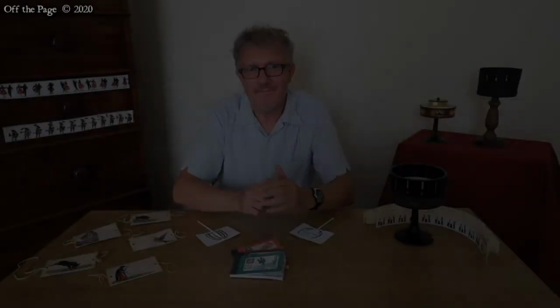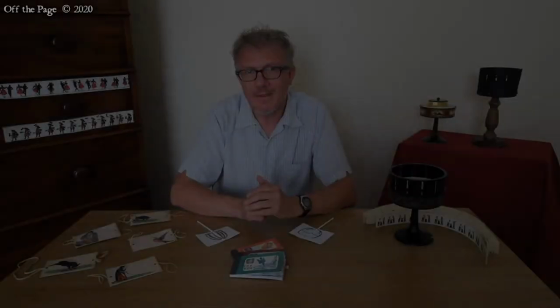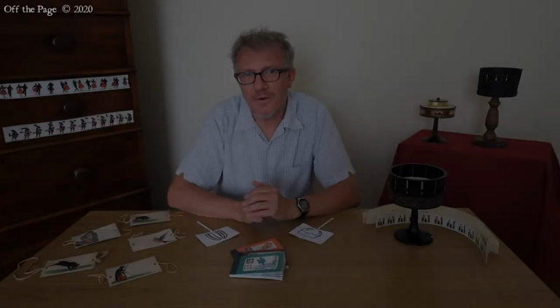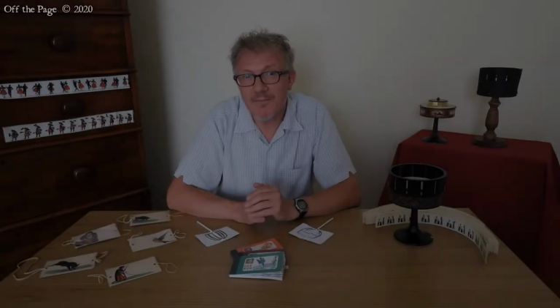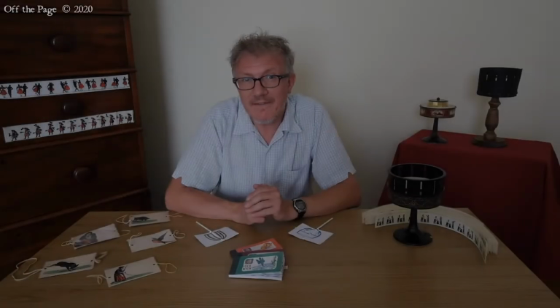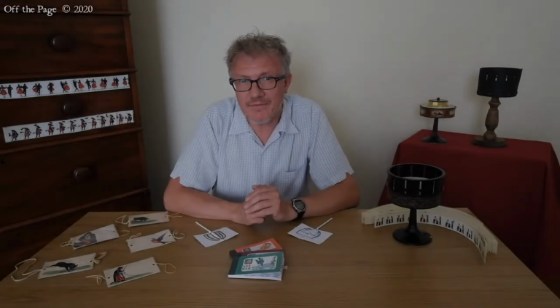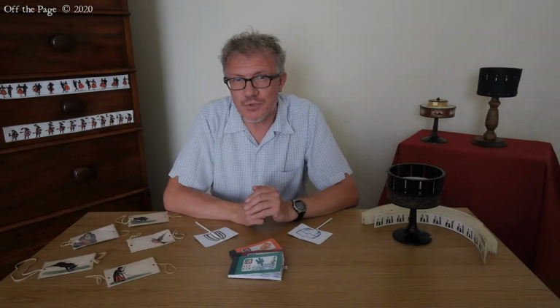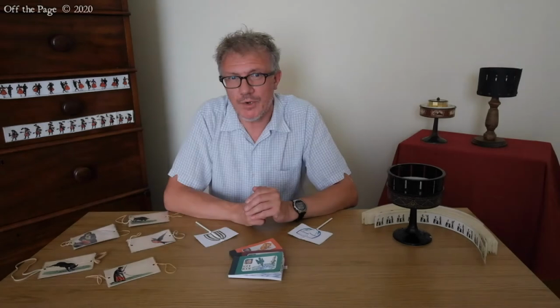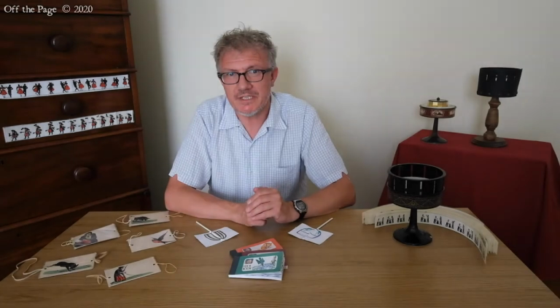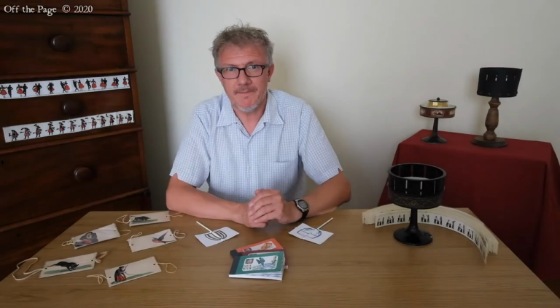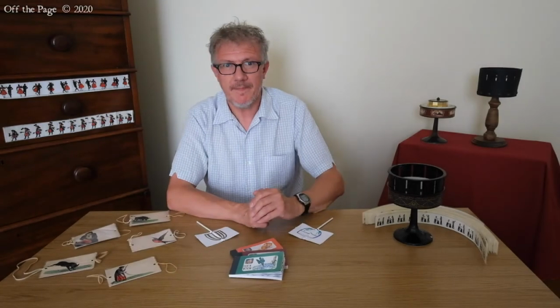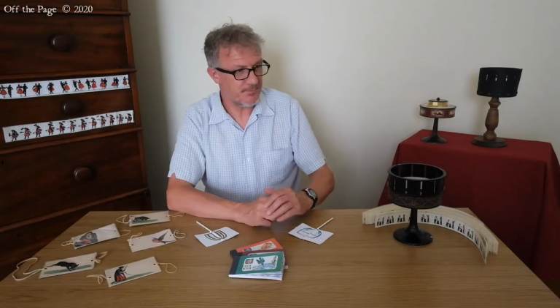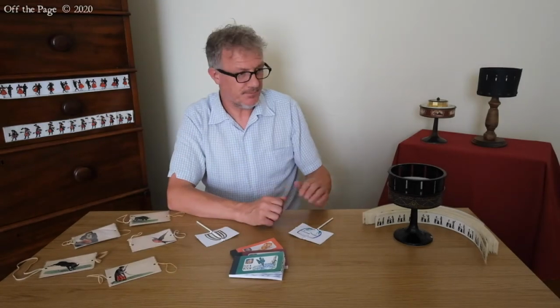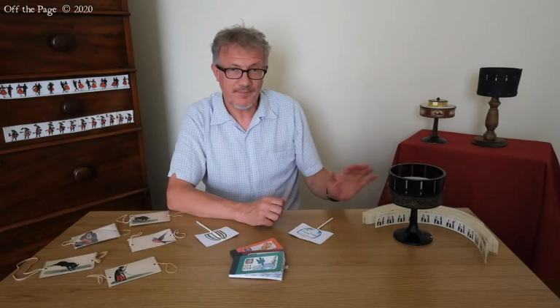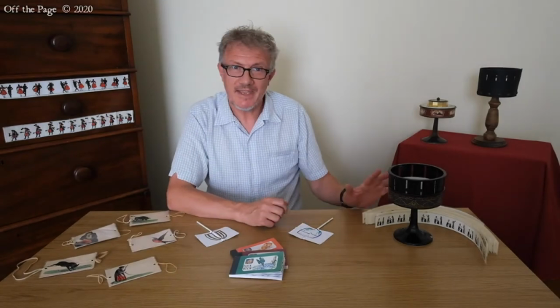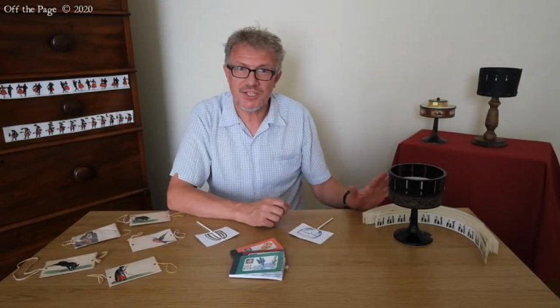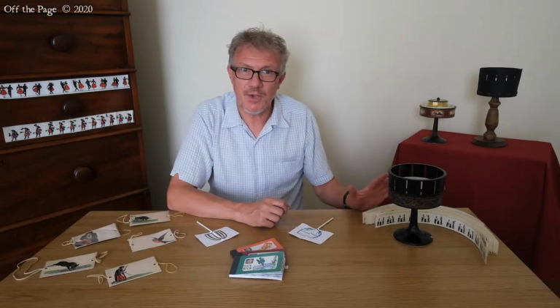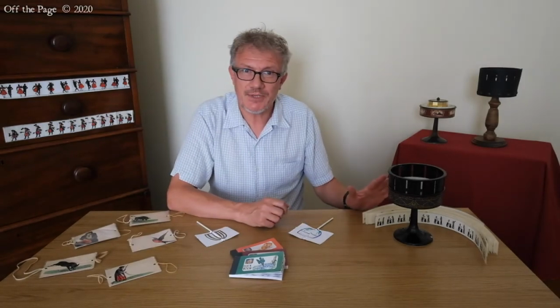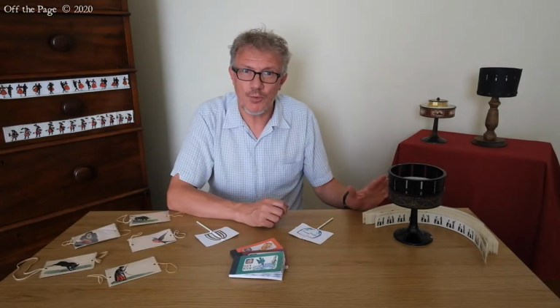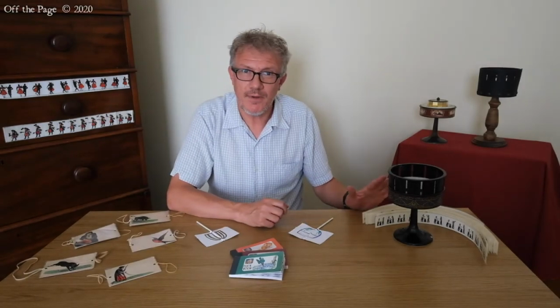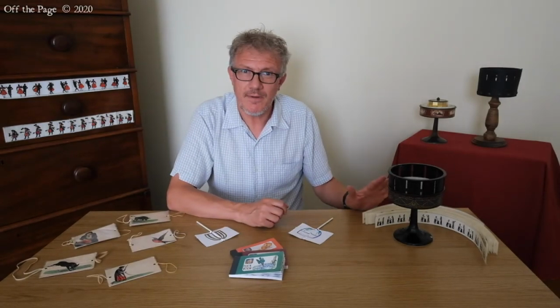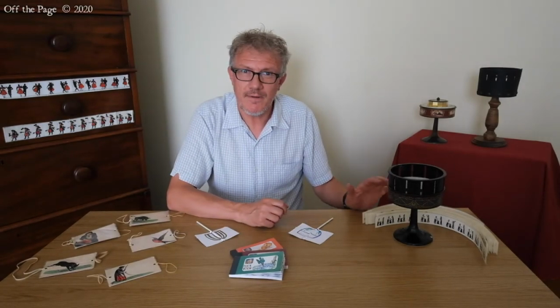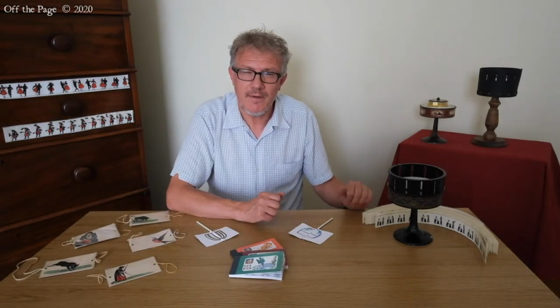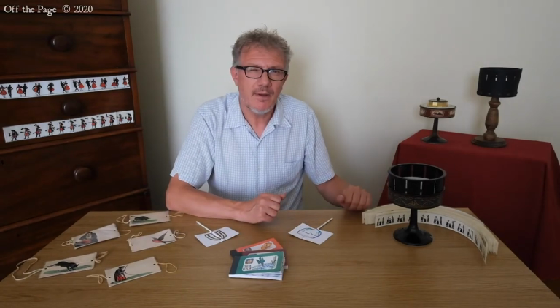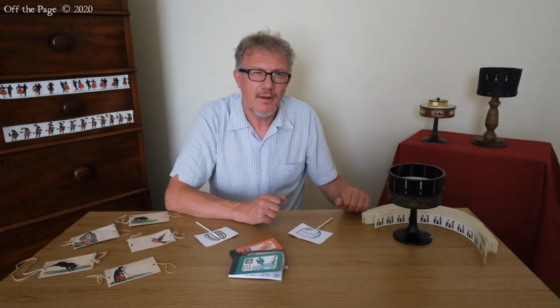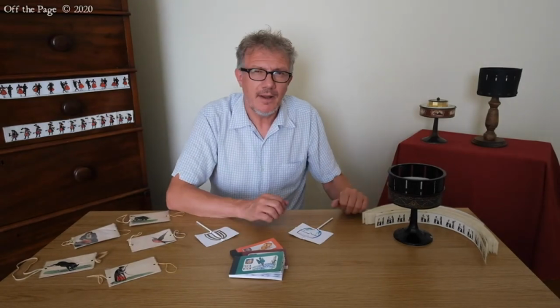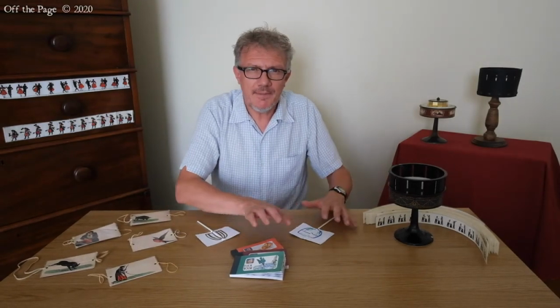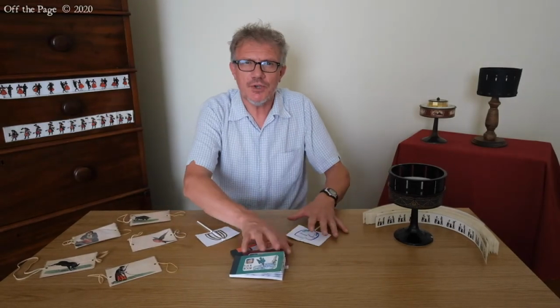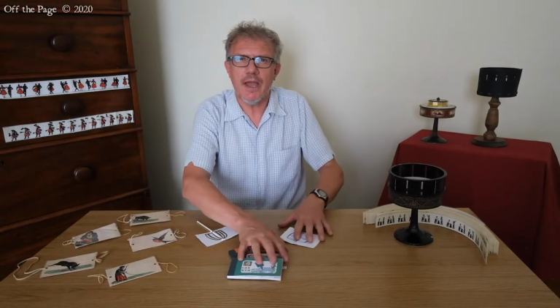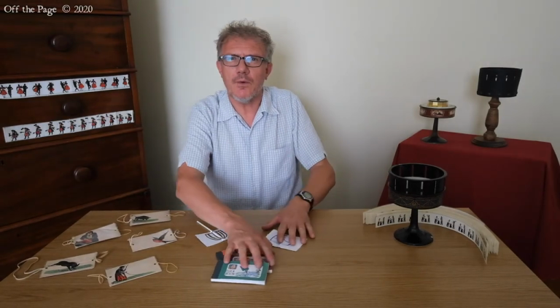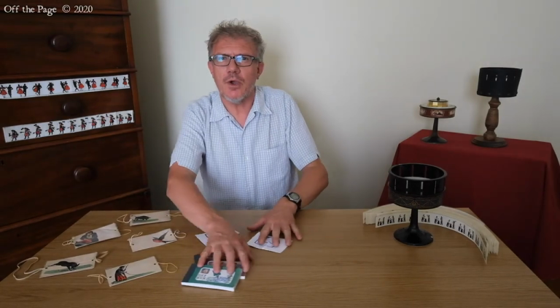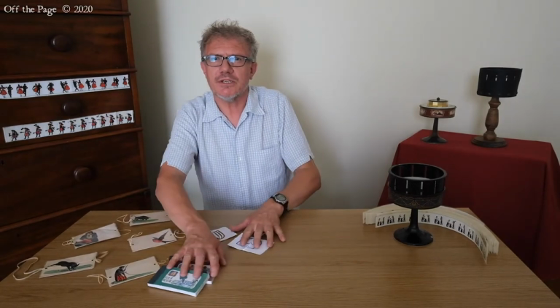One of my favourite toys is the Zoetrope. Let me show you how it works.